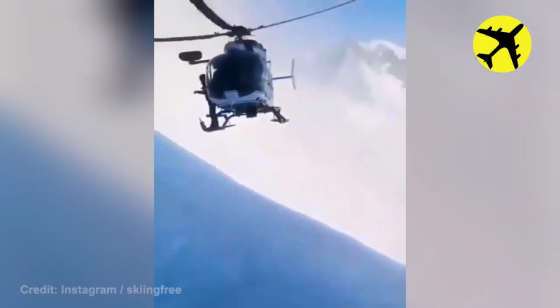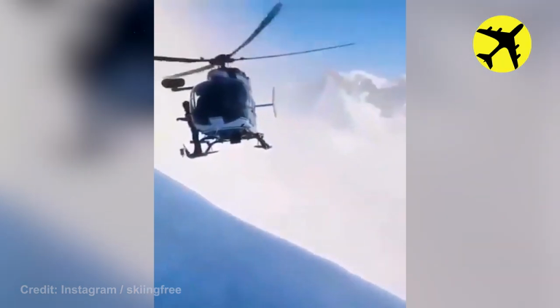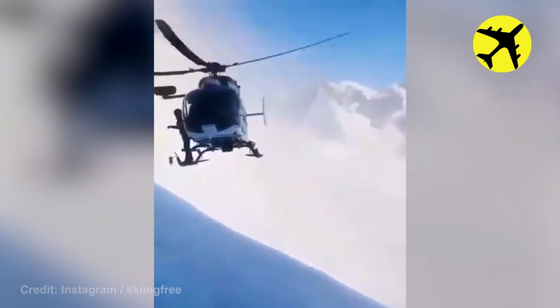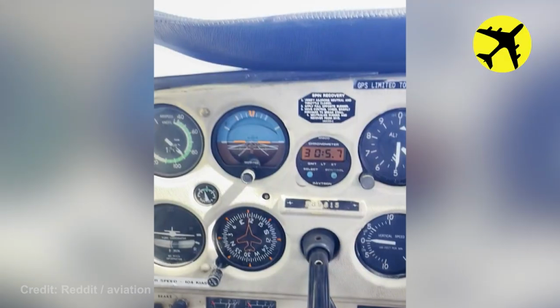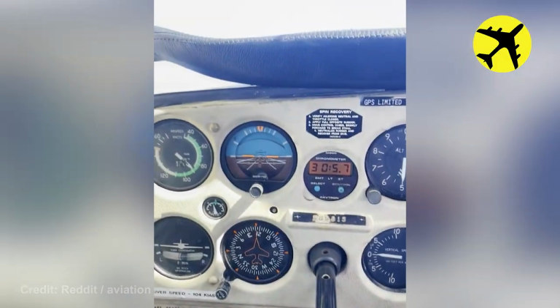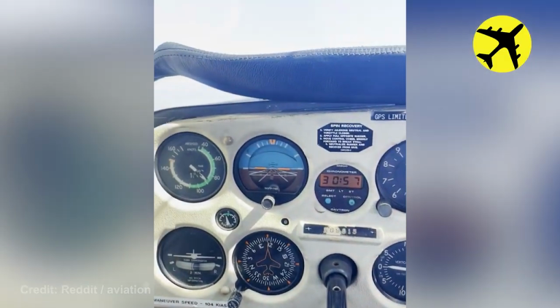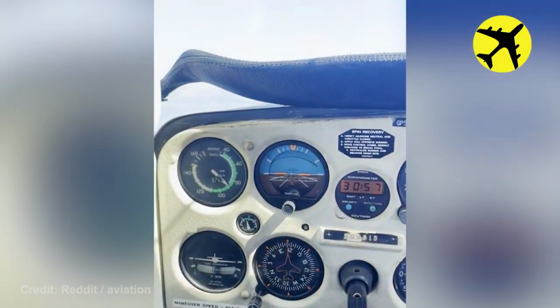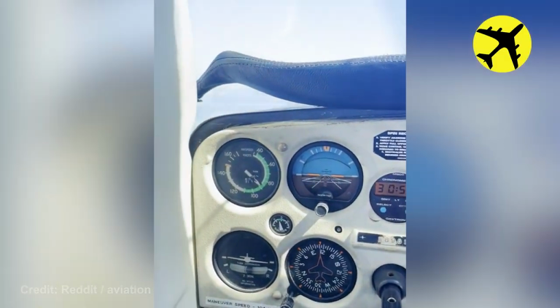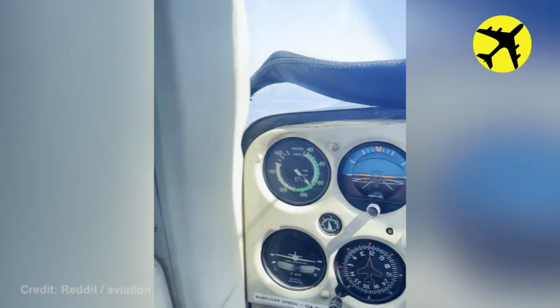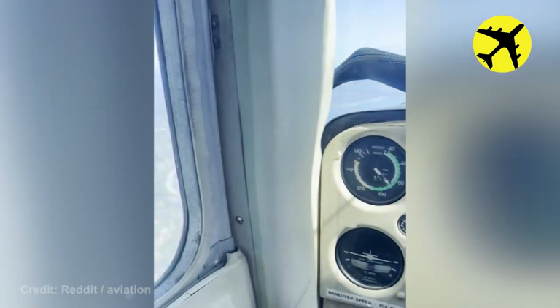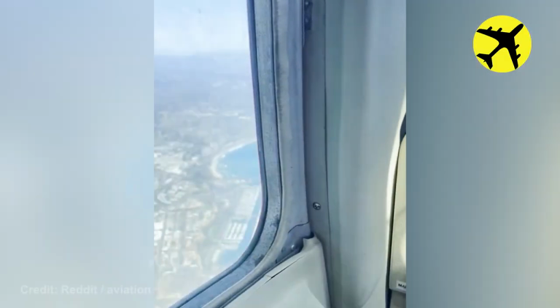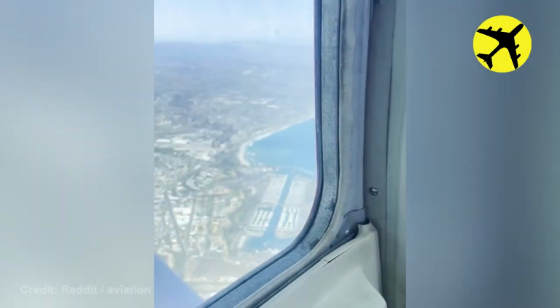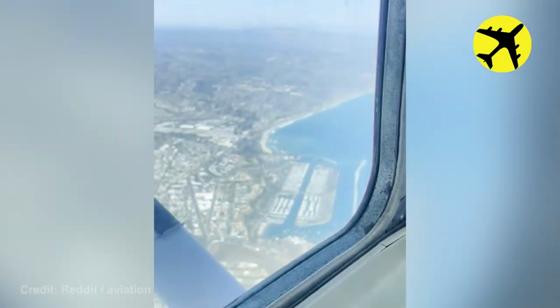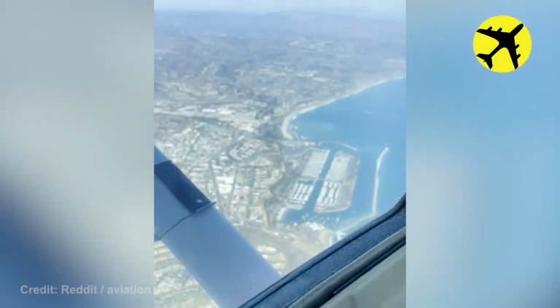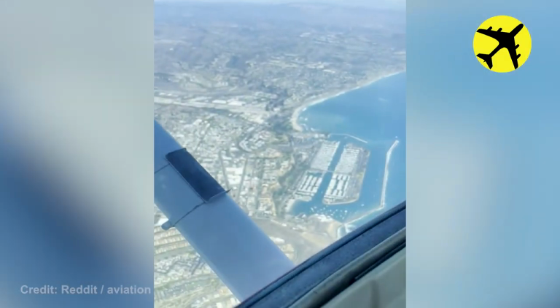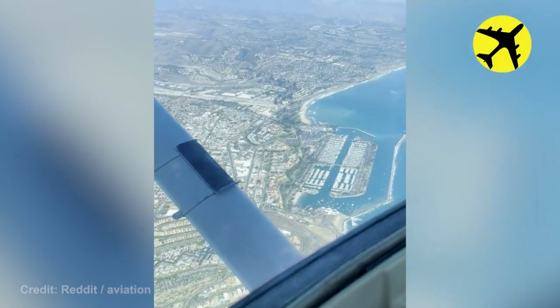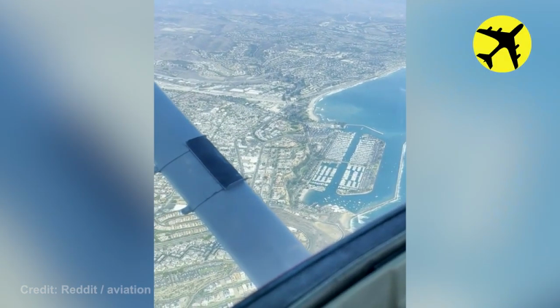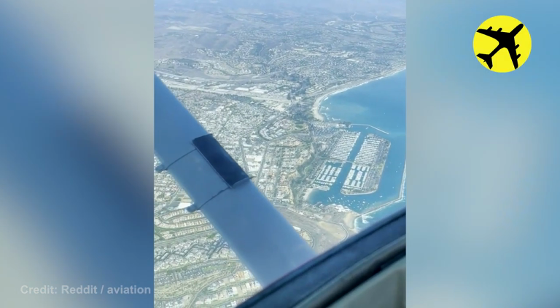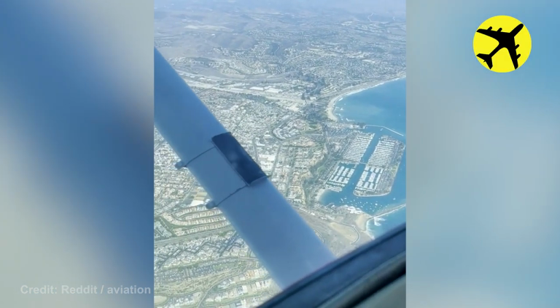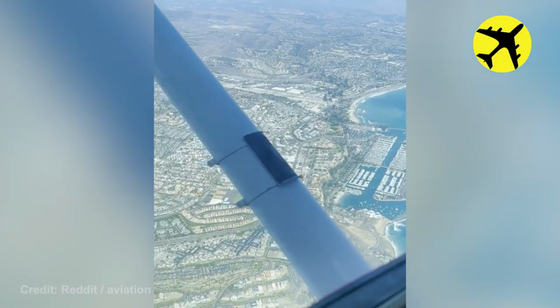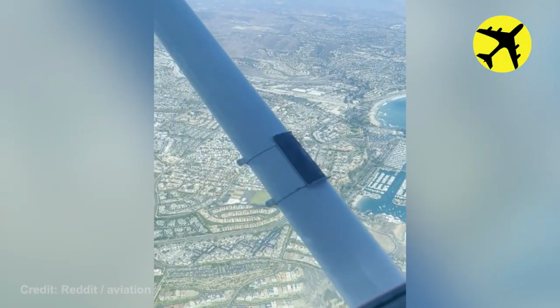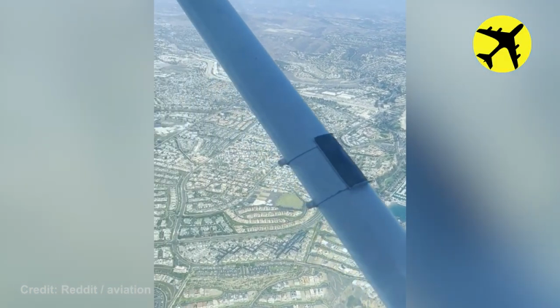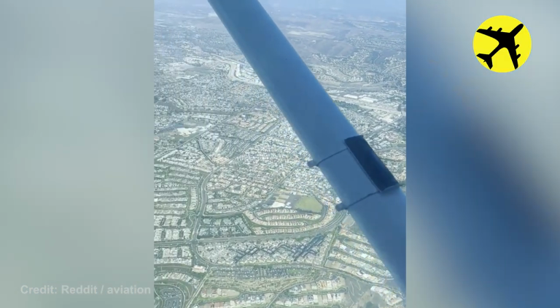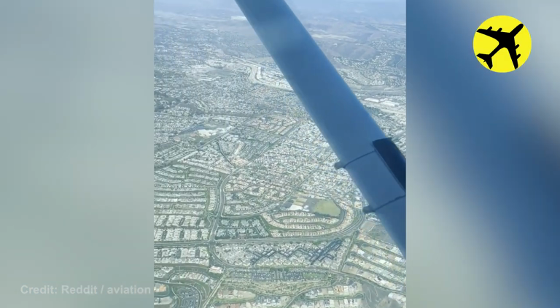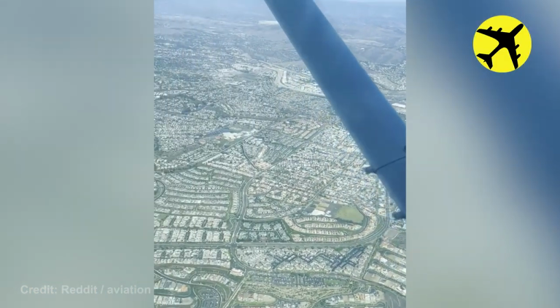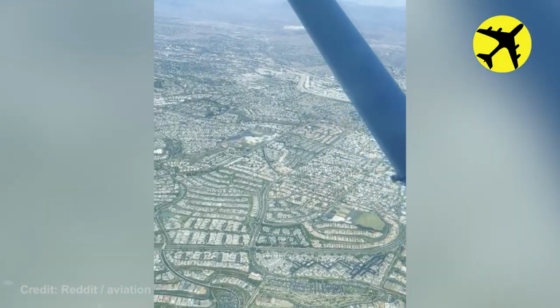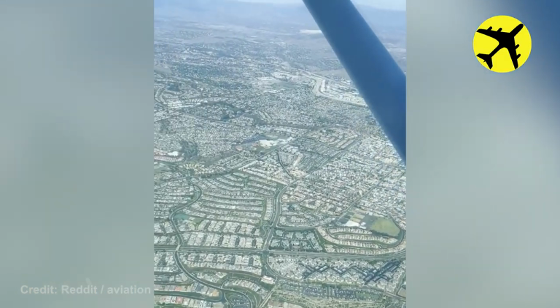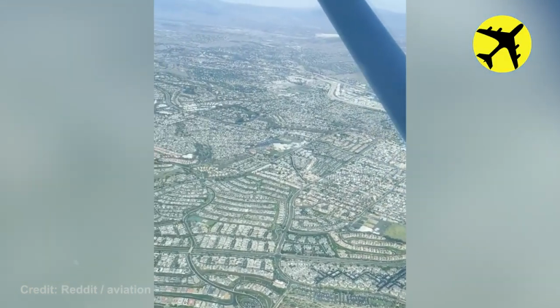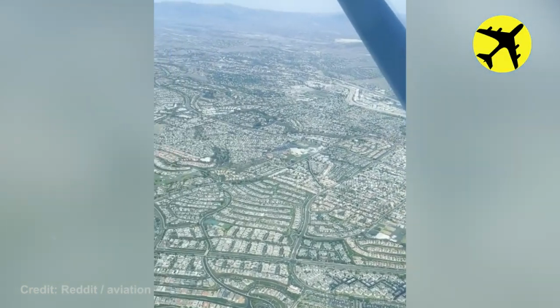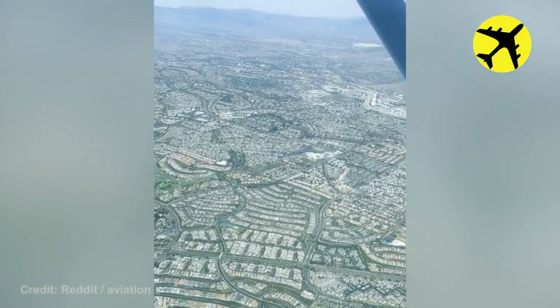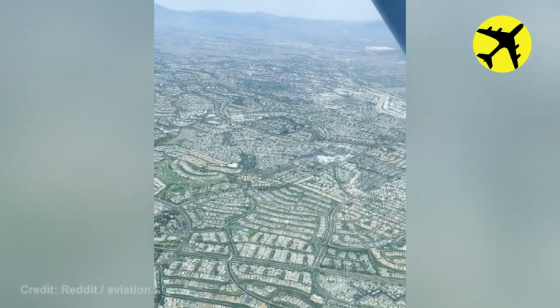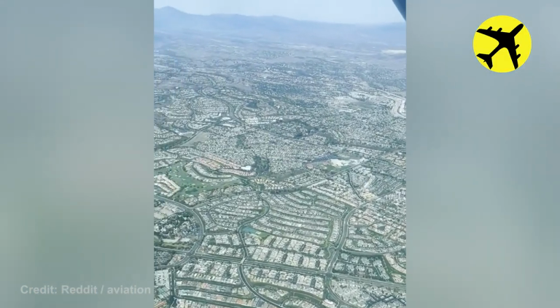An amazing view of this pilot's special Labor Day flight over California.